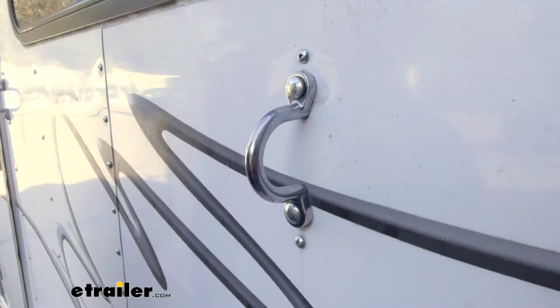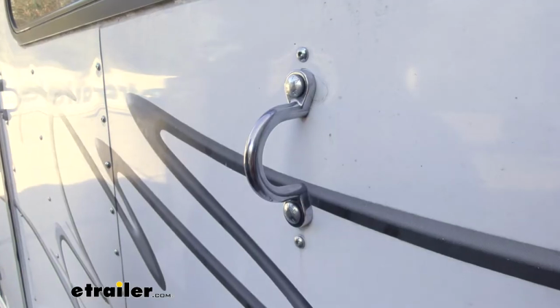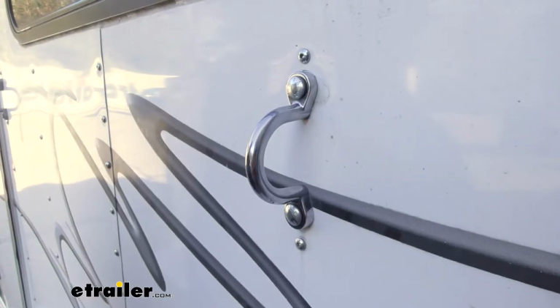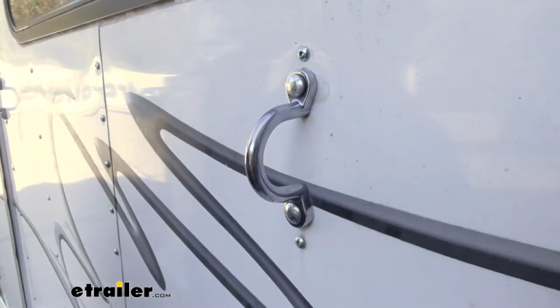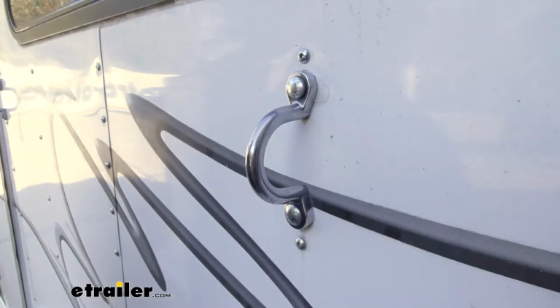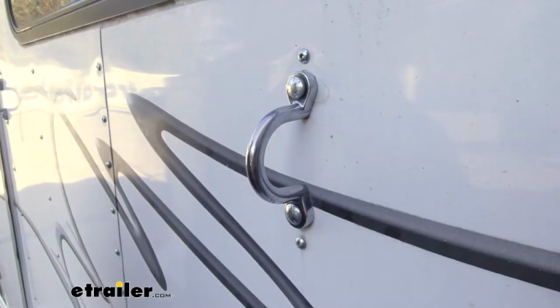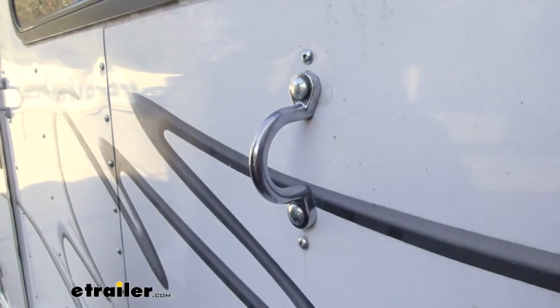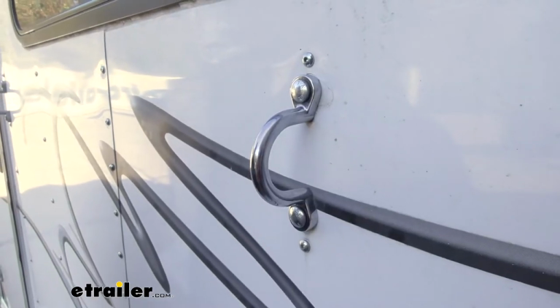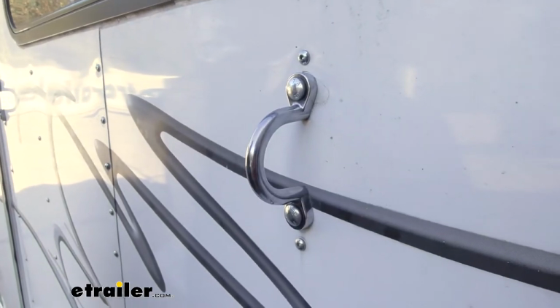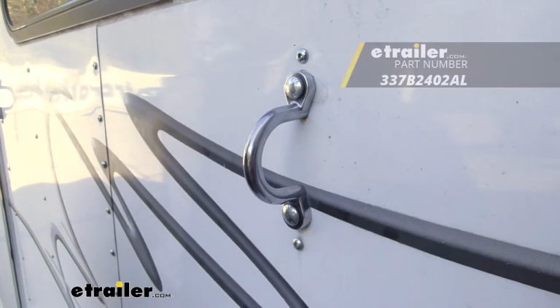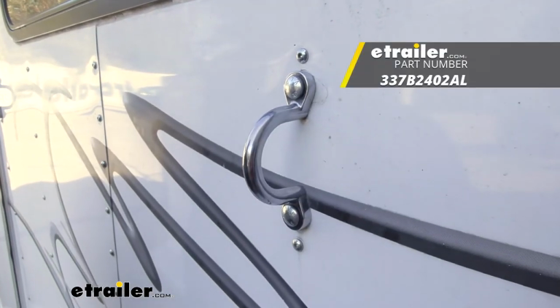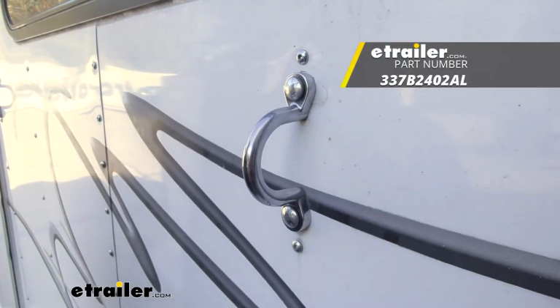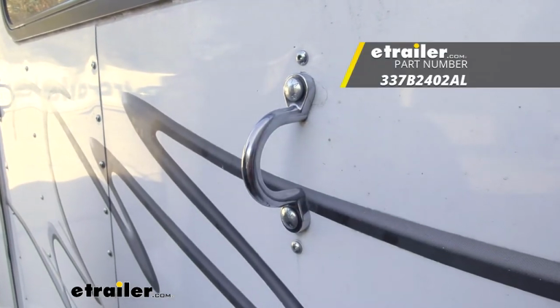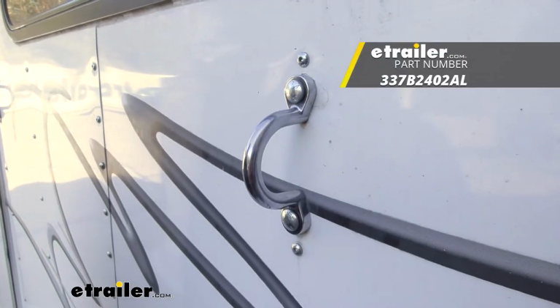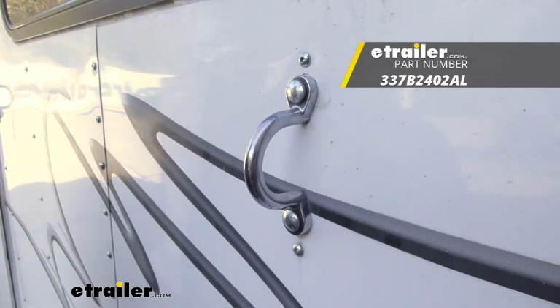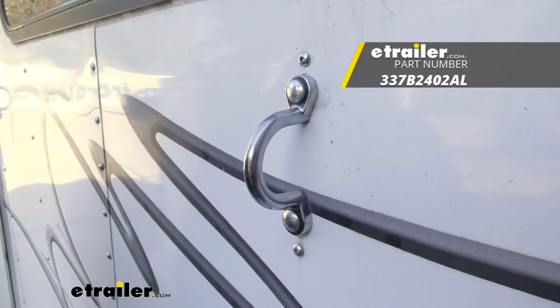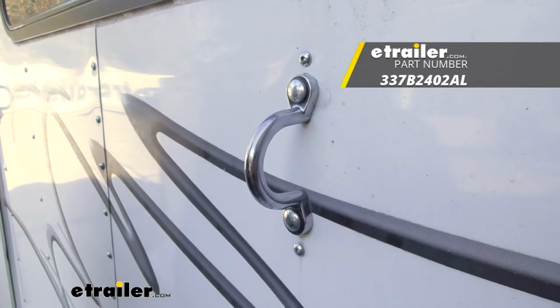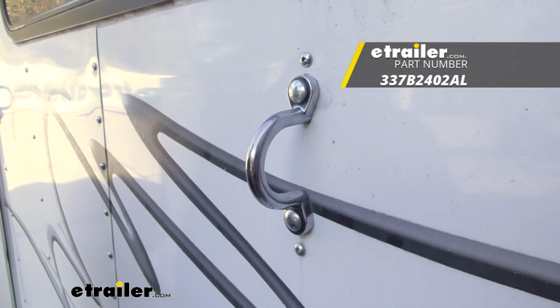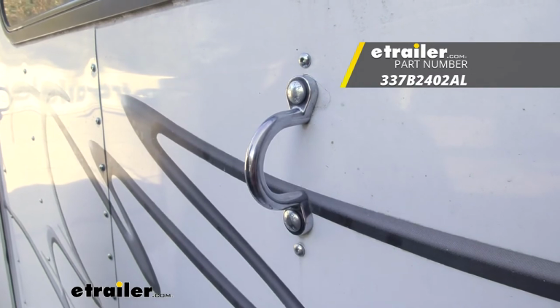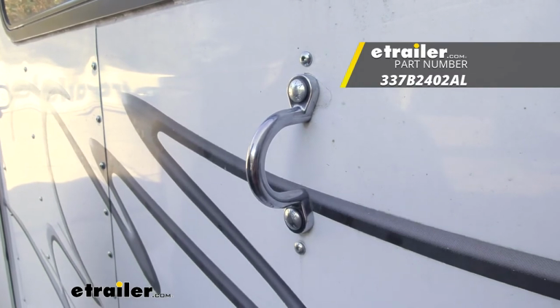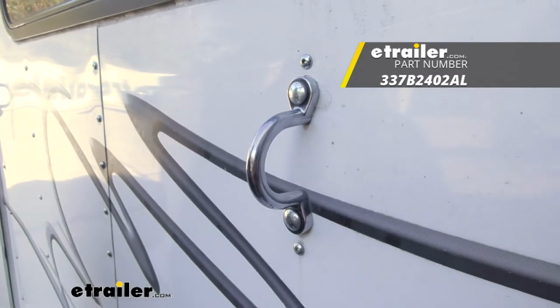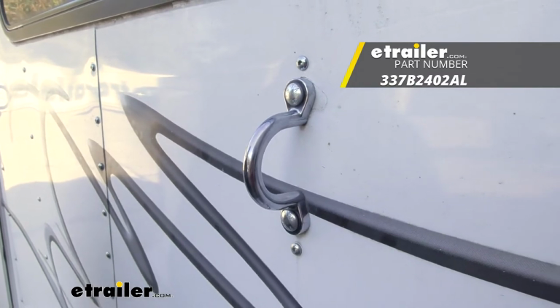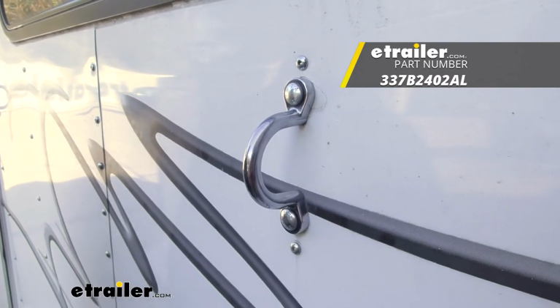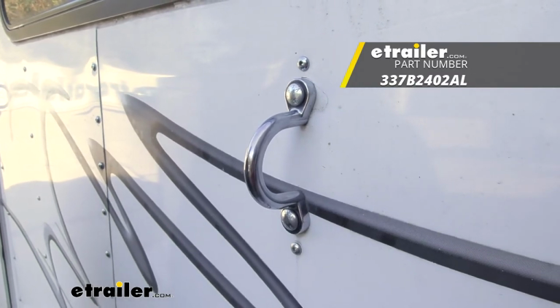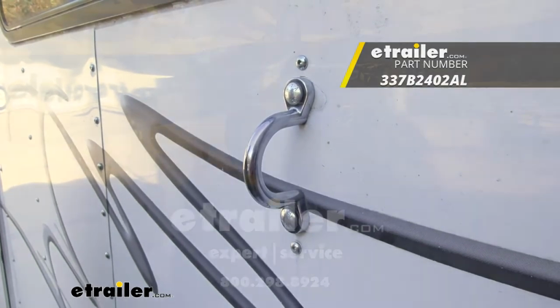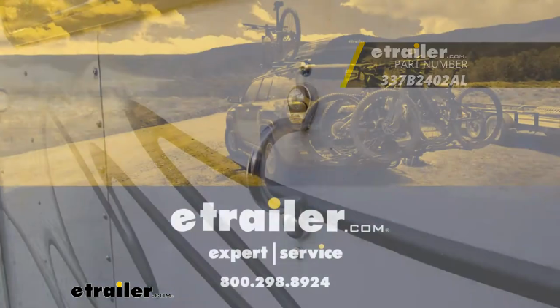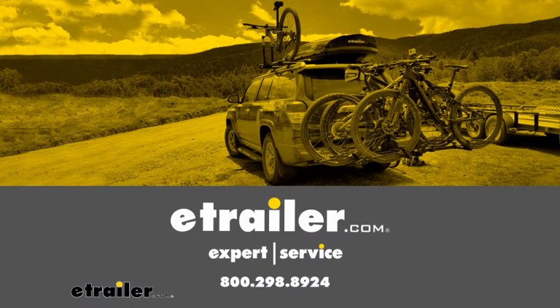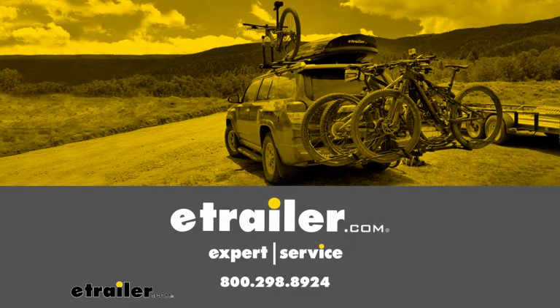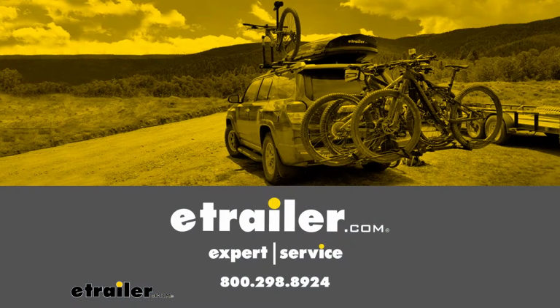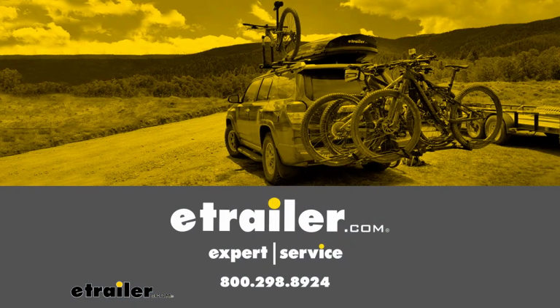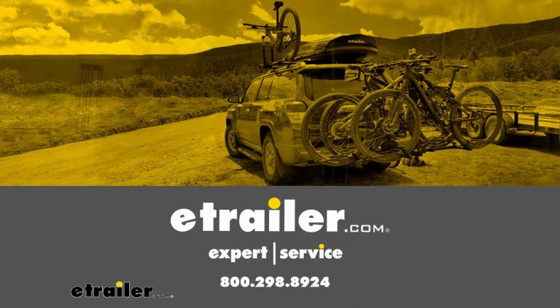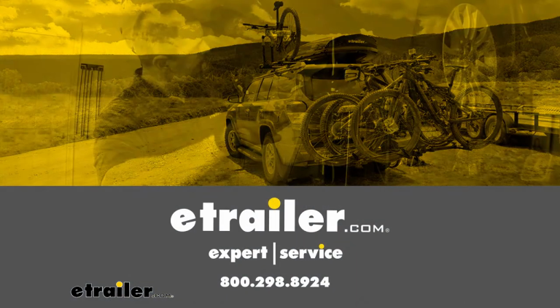With all that being said, that's going to do it for a look at Buyer's Products 1/2 inch chain loop. Thank you.